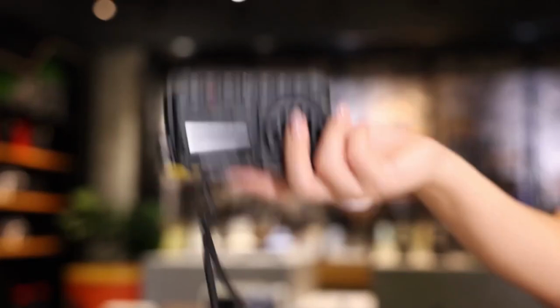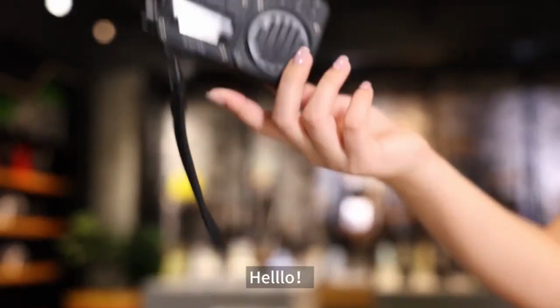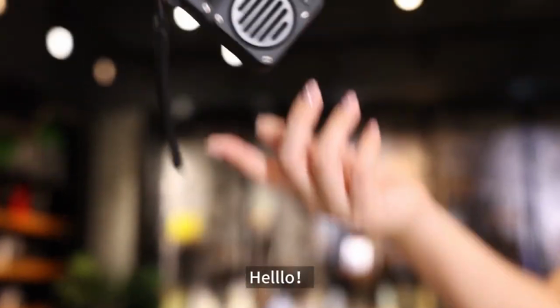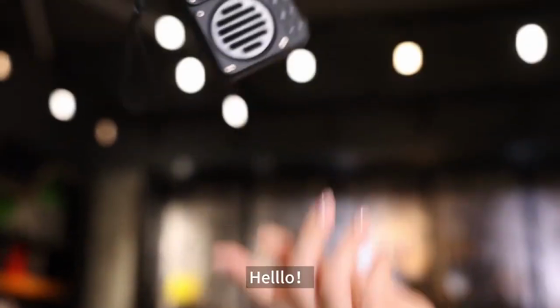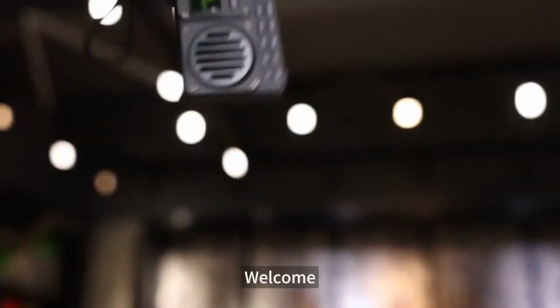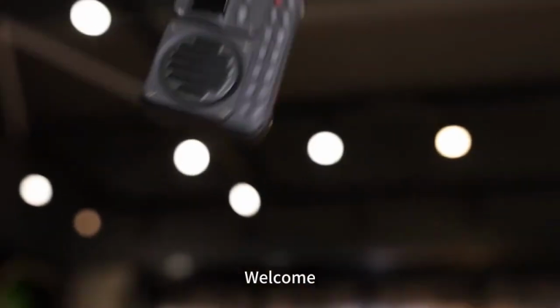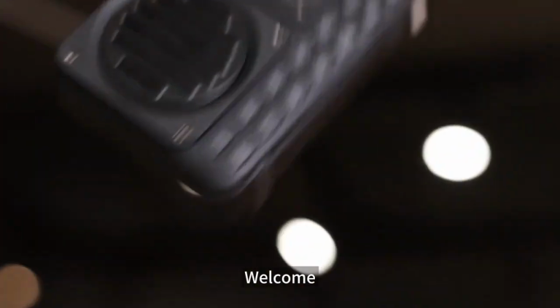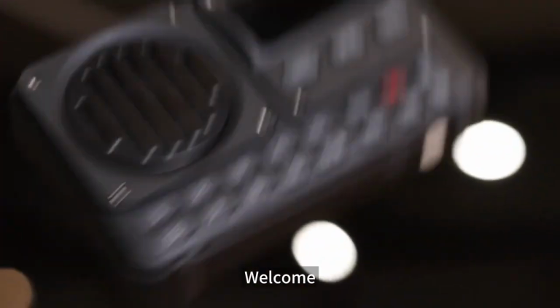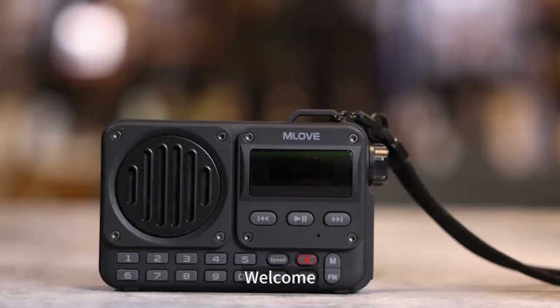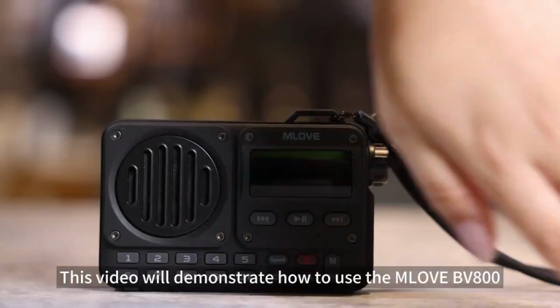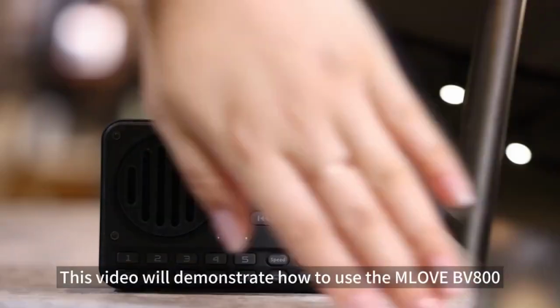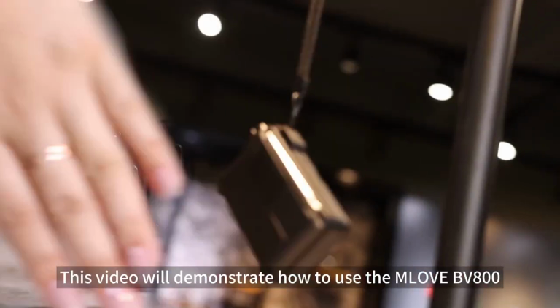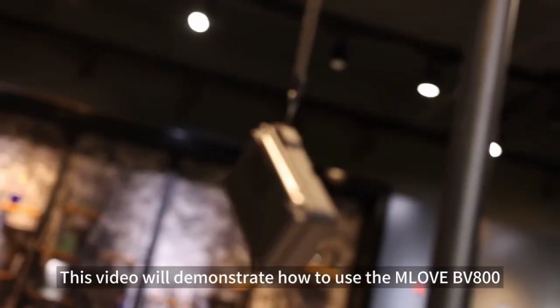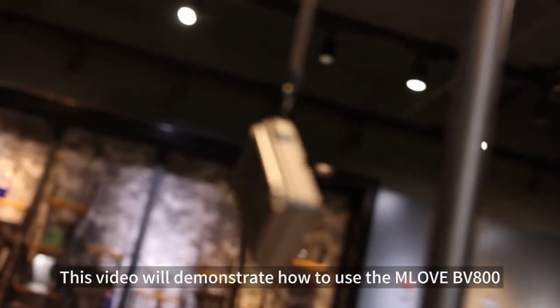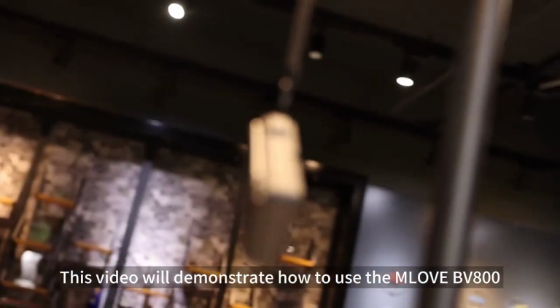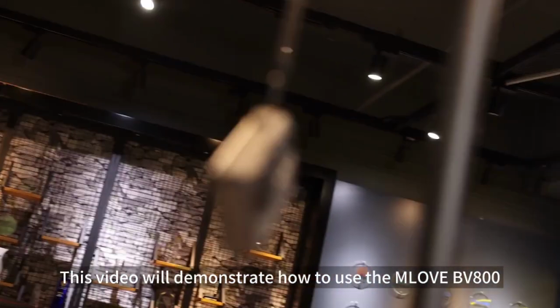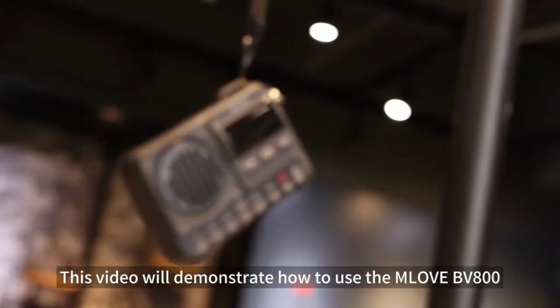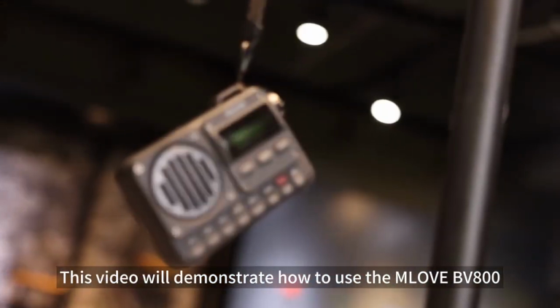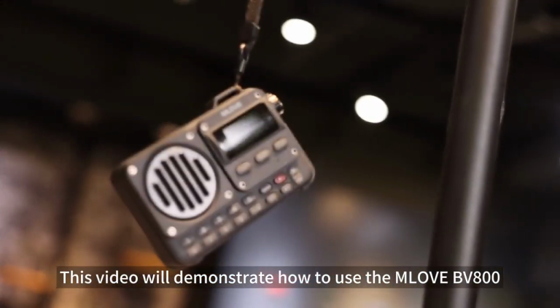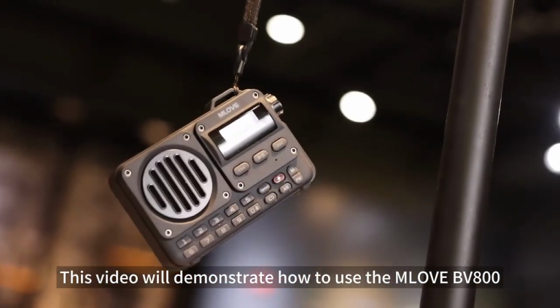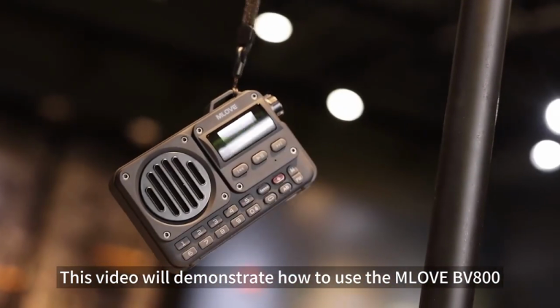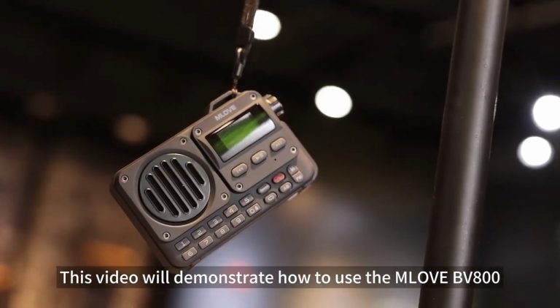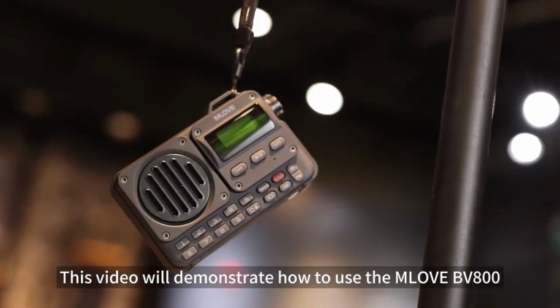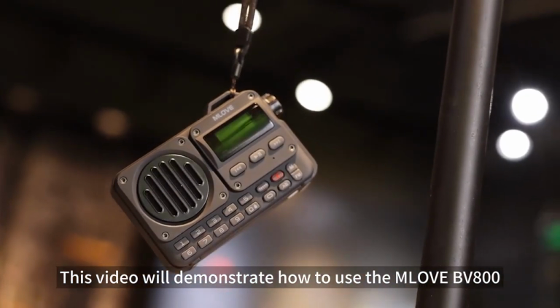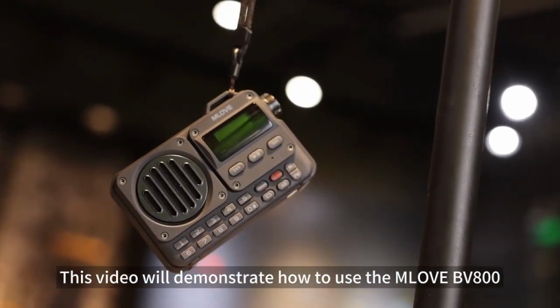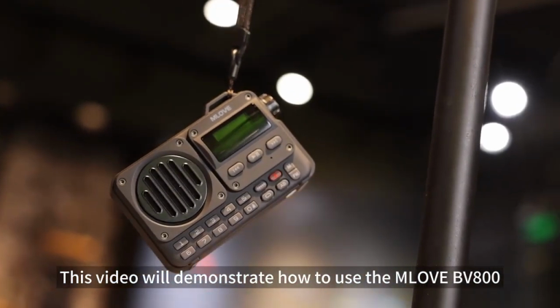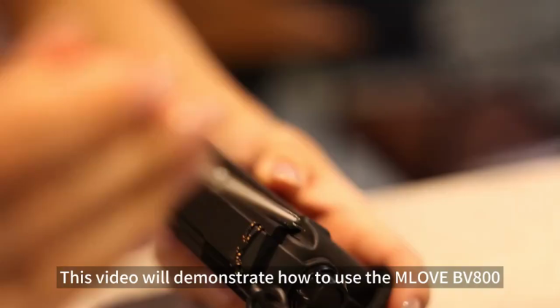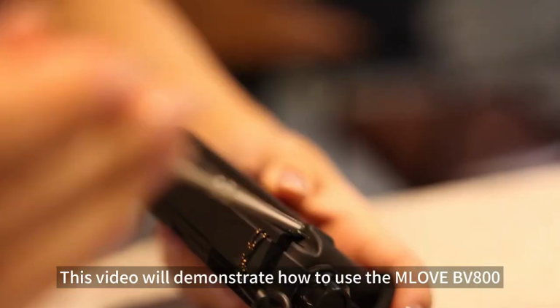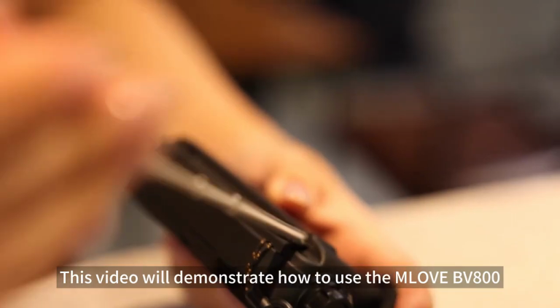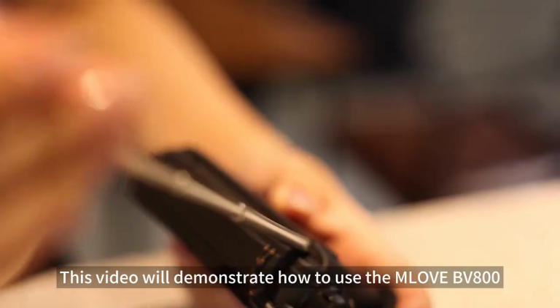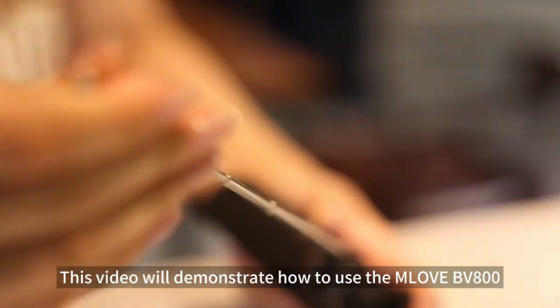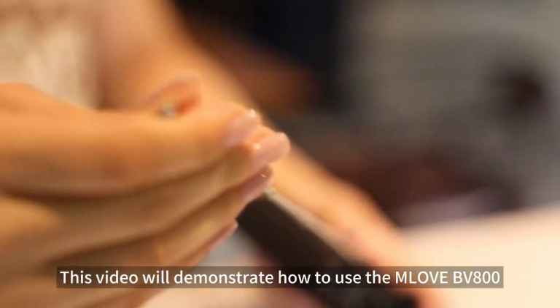Hello, welcome. This video will demonstrate how to use the MyLove BV800.